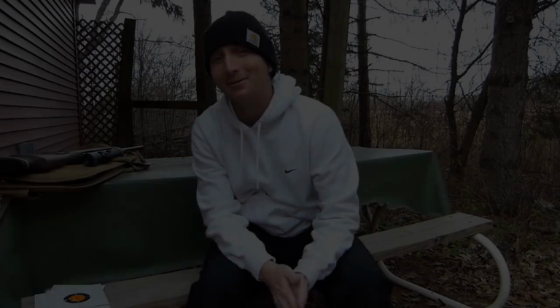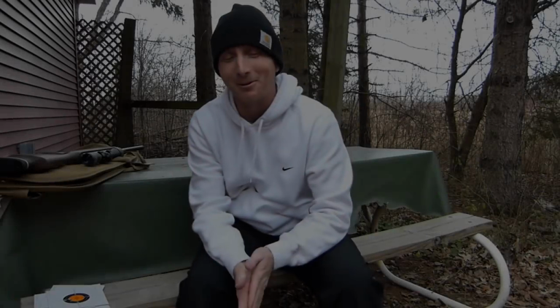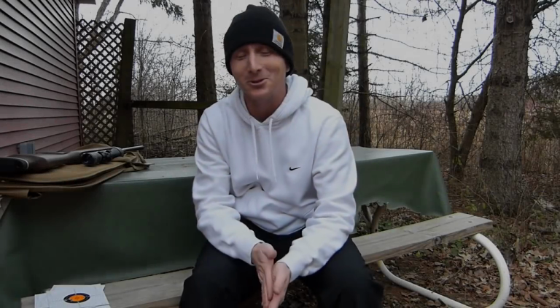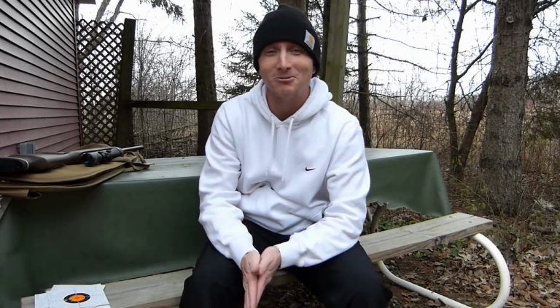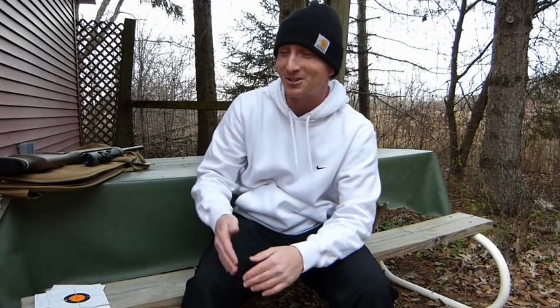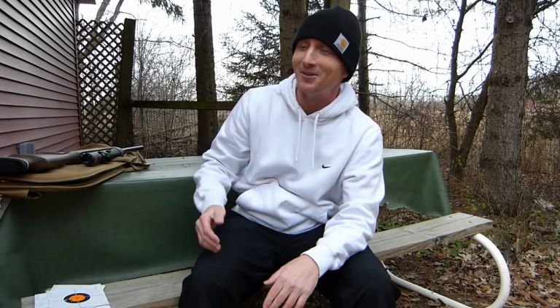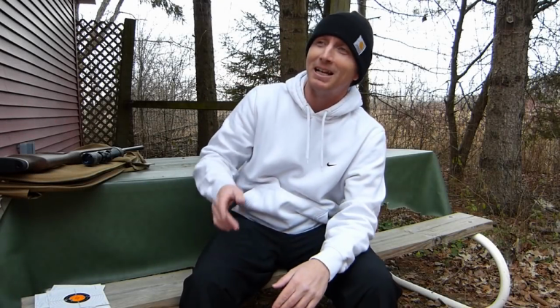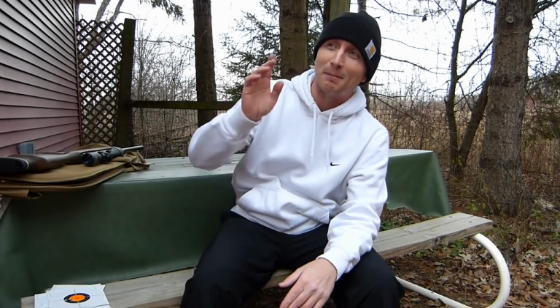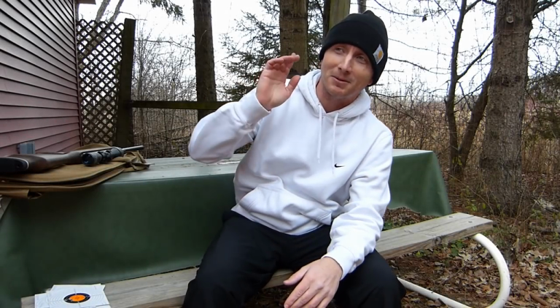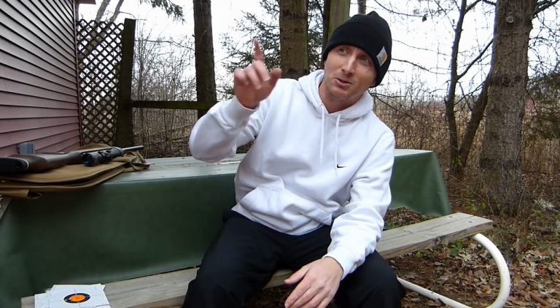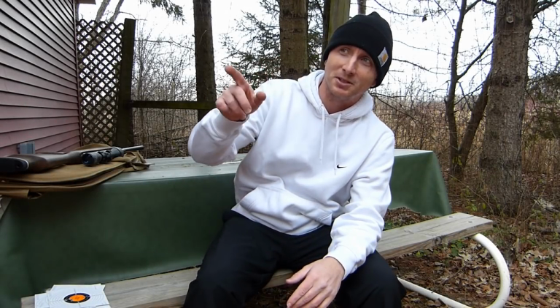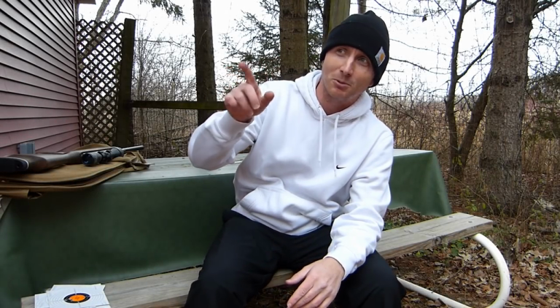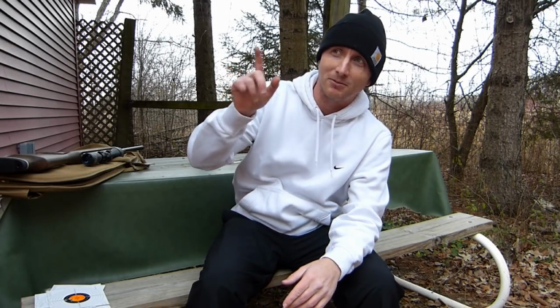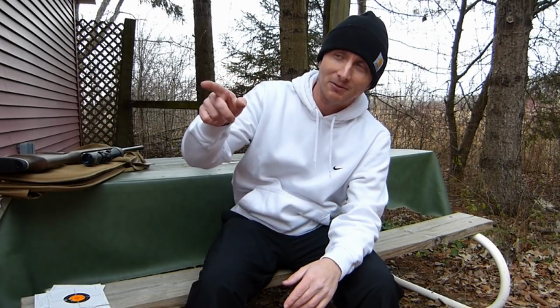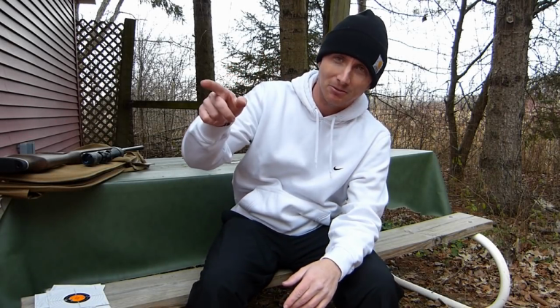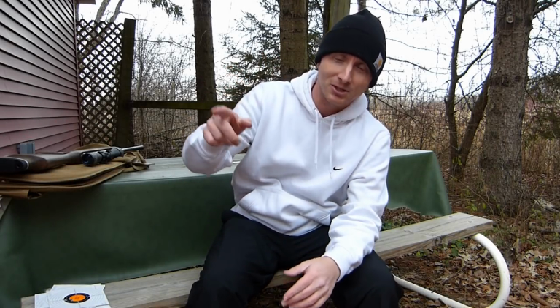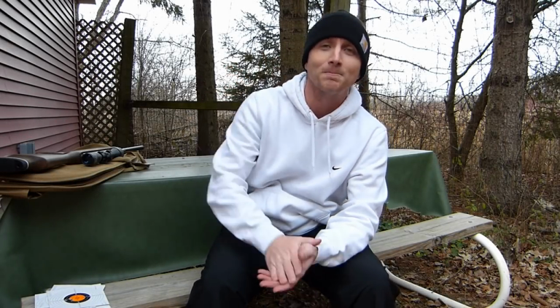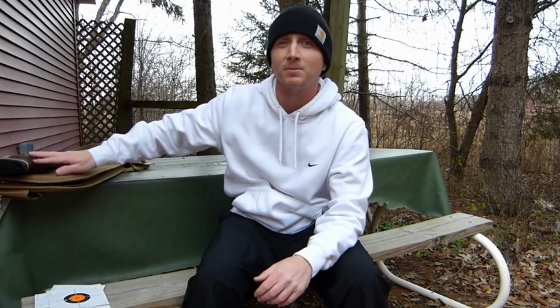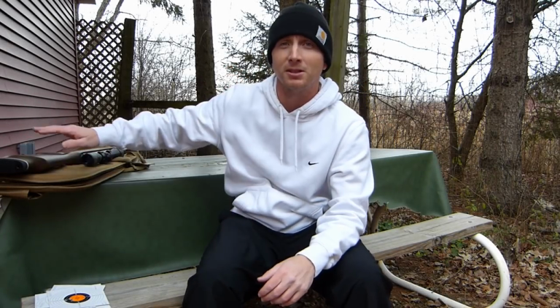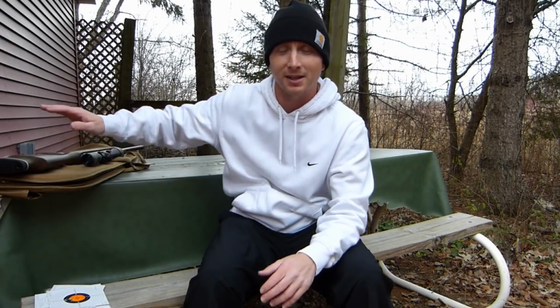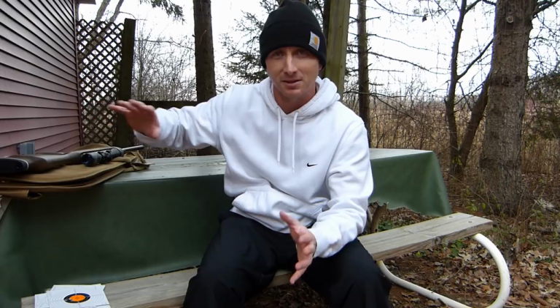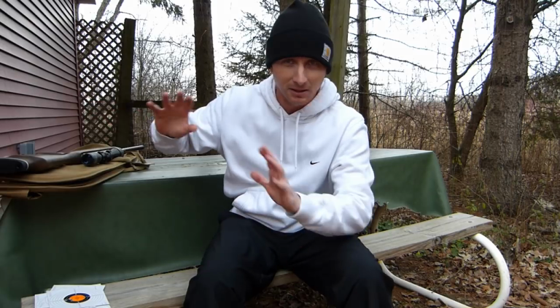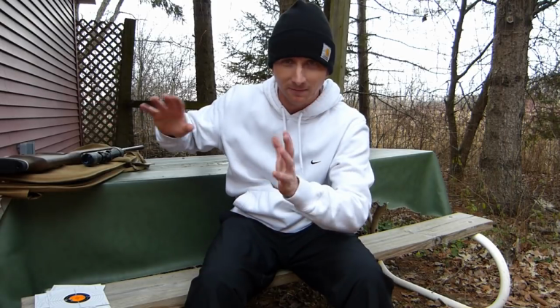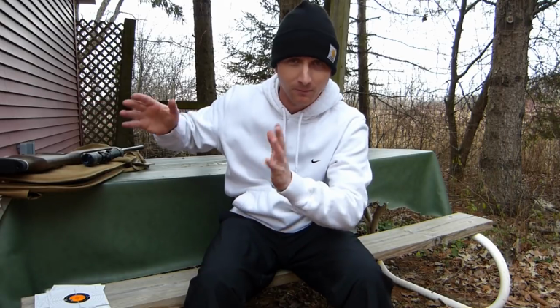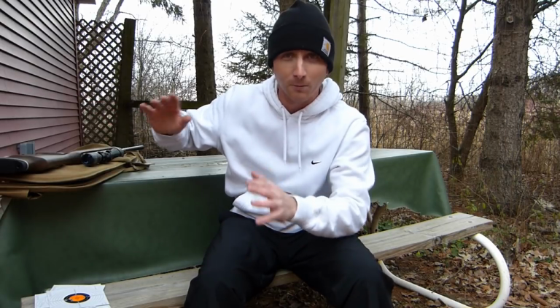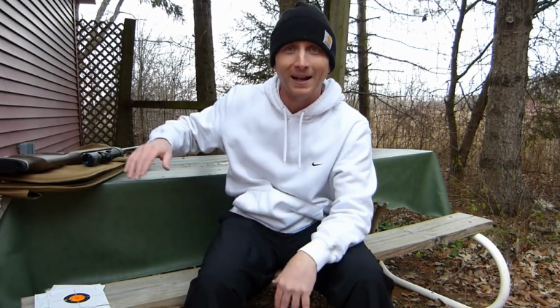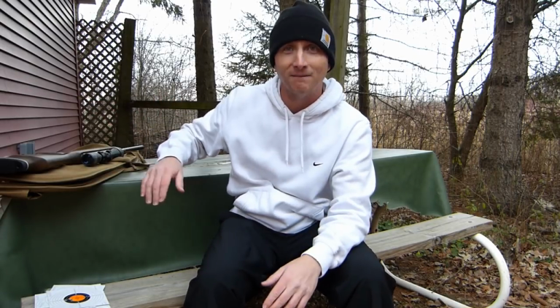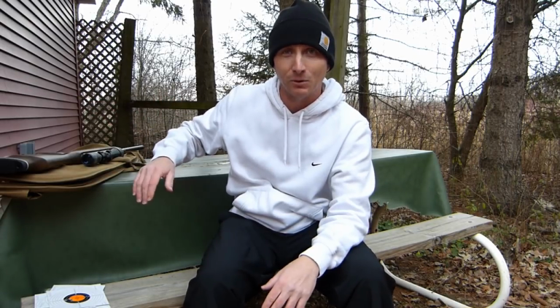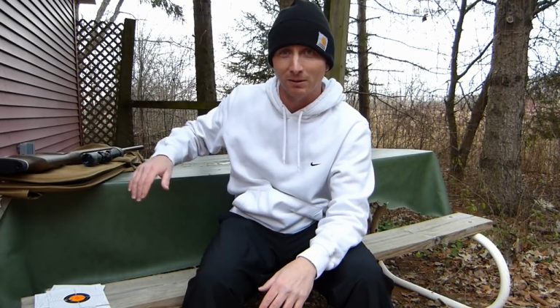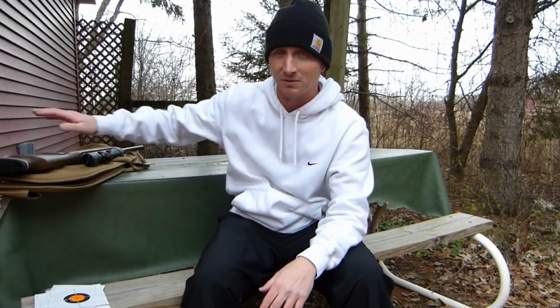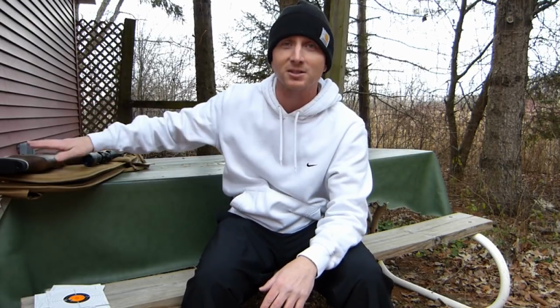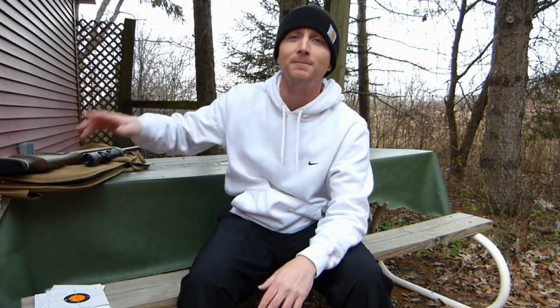We're out at the shooting range now. I'm about to head over to the 25-yard range to test the four or five favorite pellets of this gun.